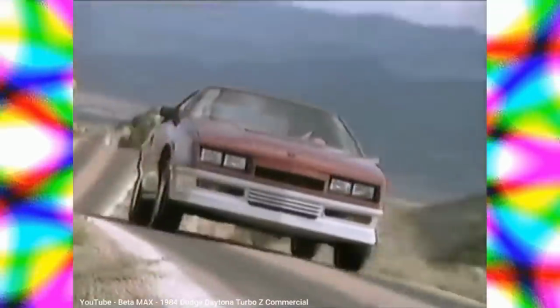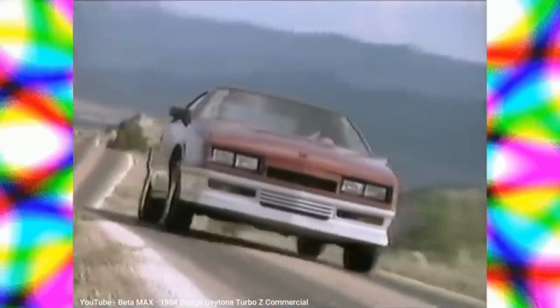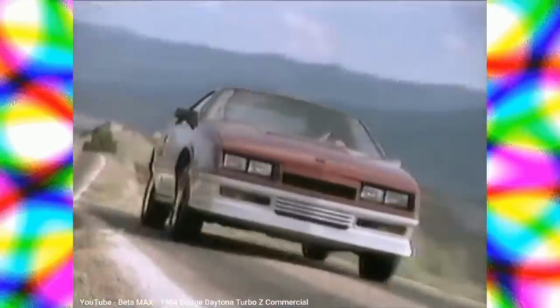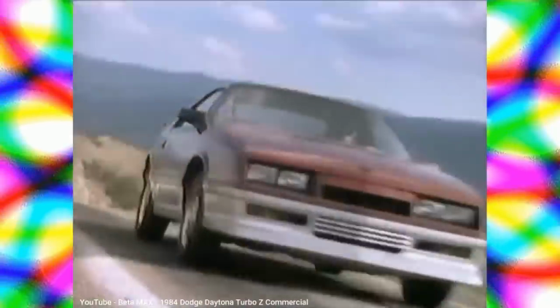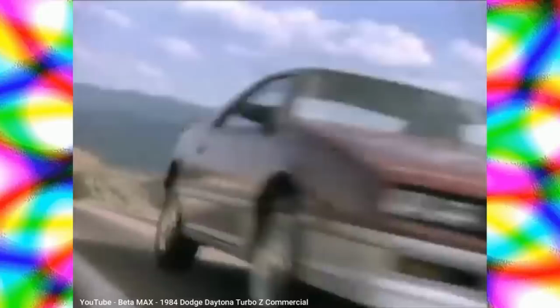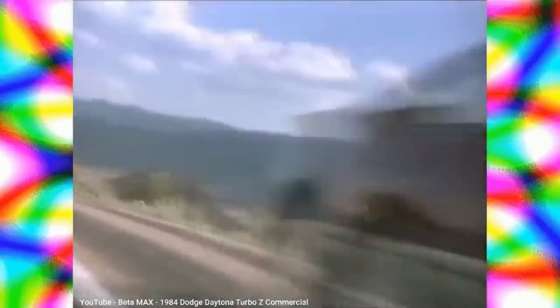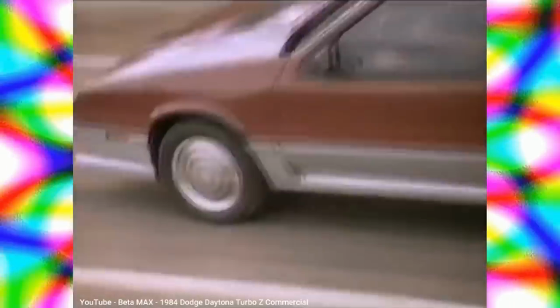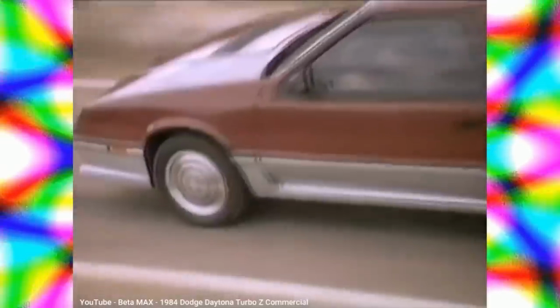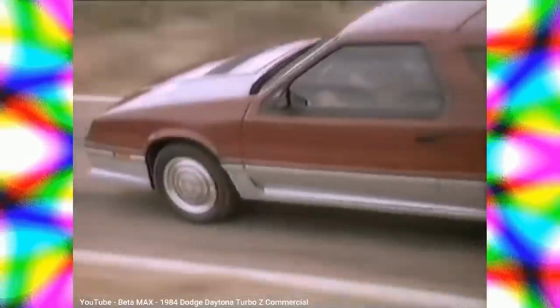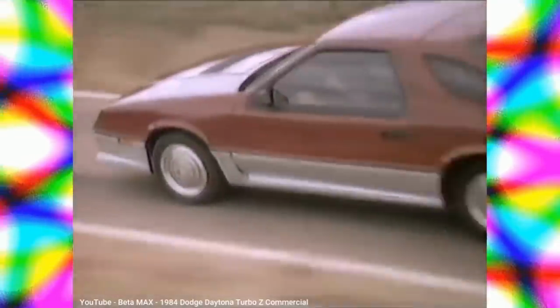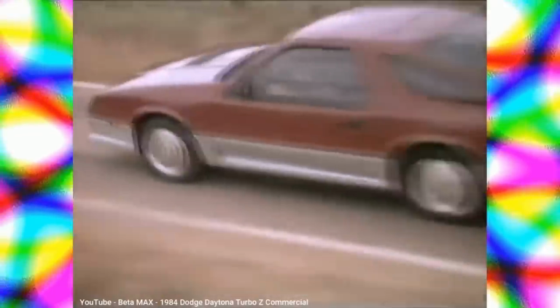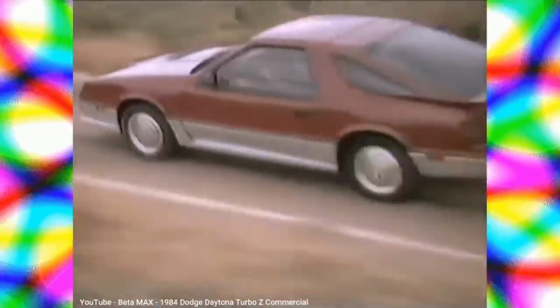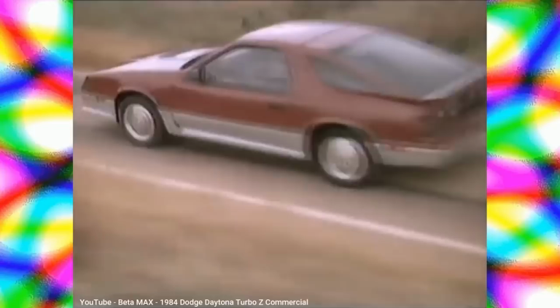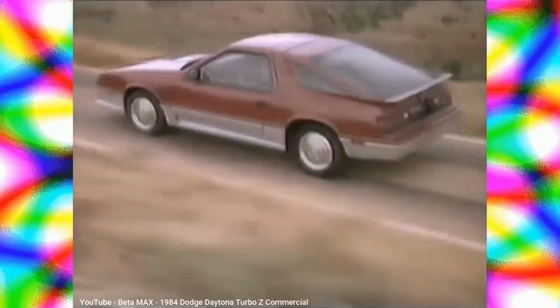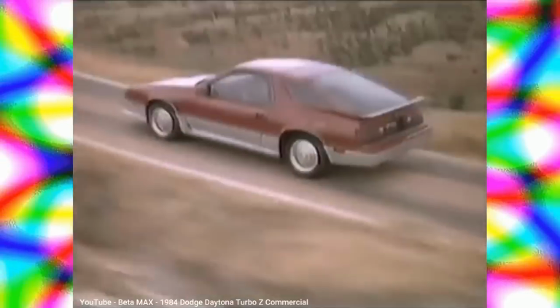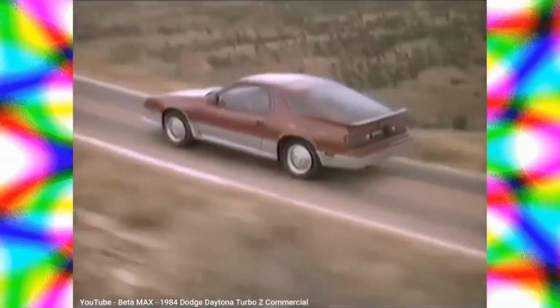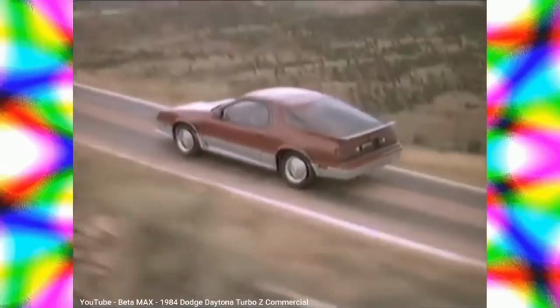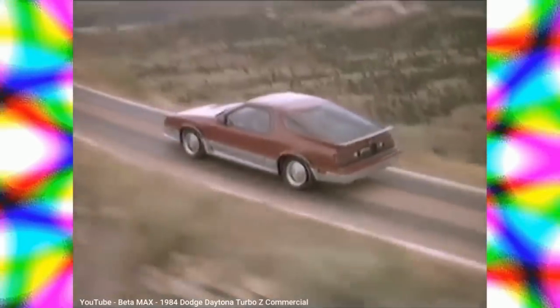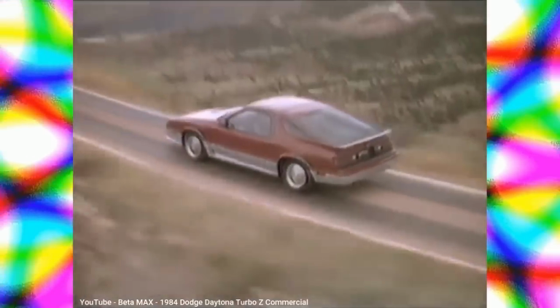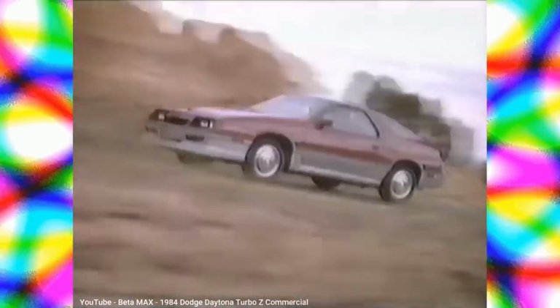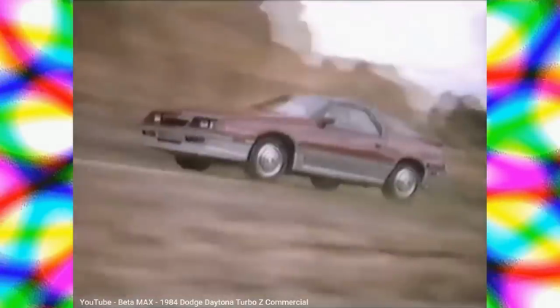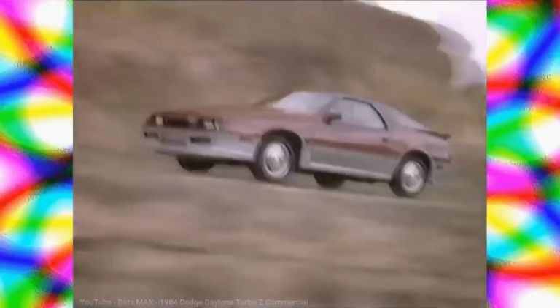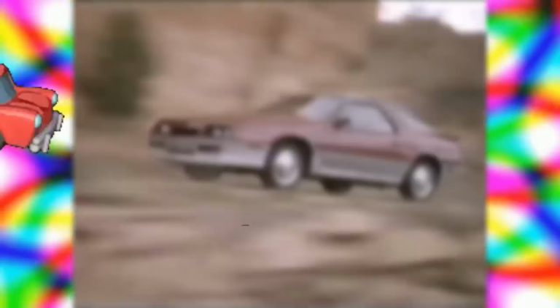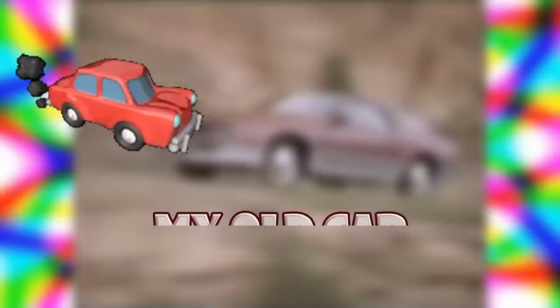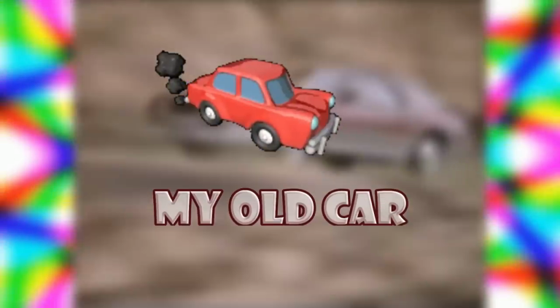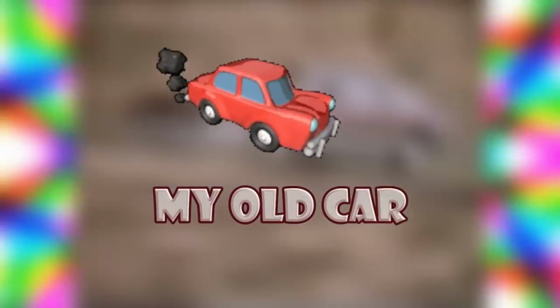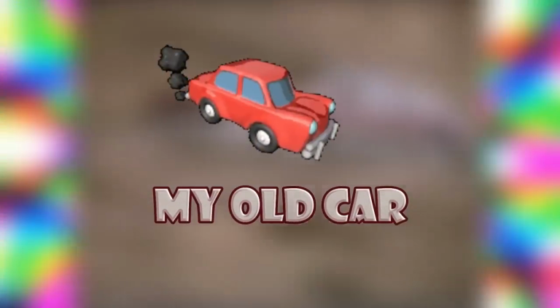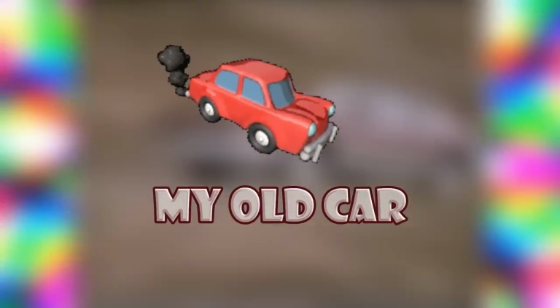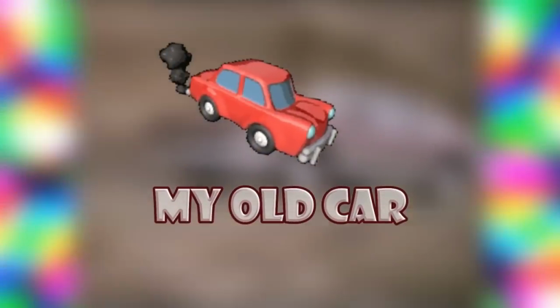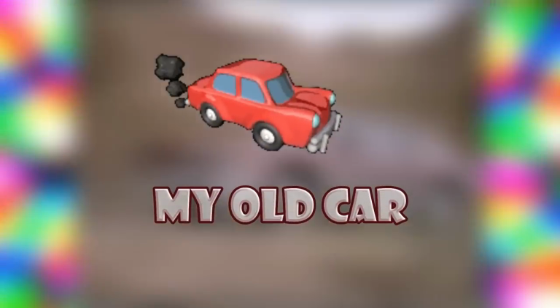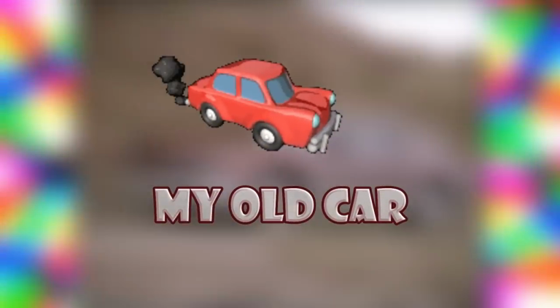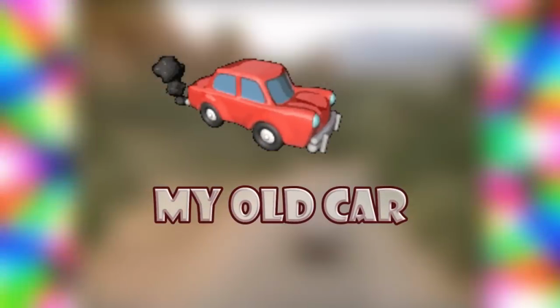This is my old car — the fantastically balanced, performance-bred Dodge Daytona Turbo Z.